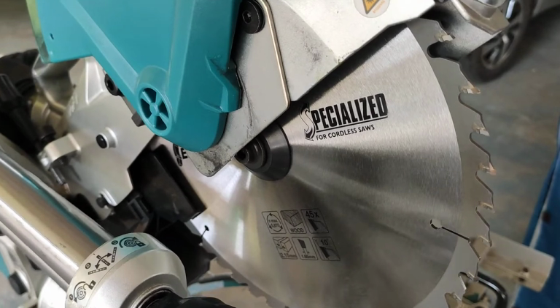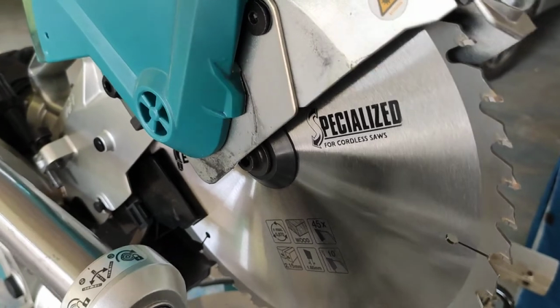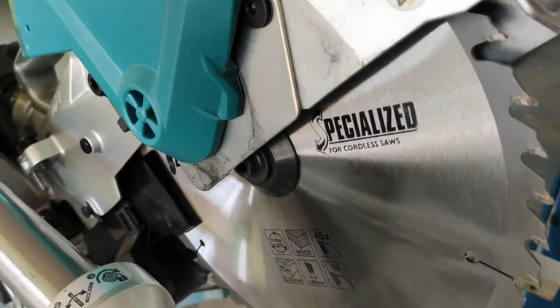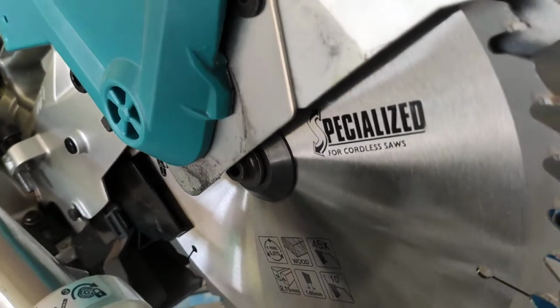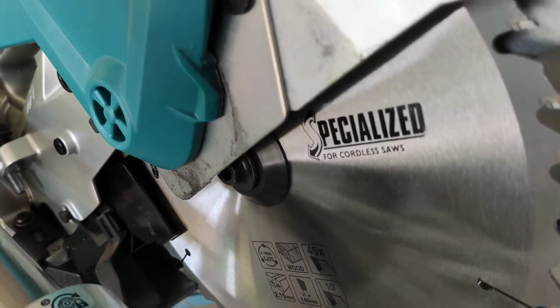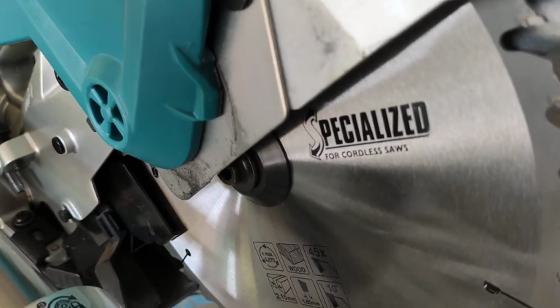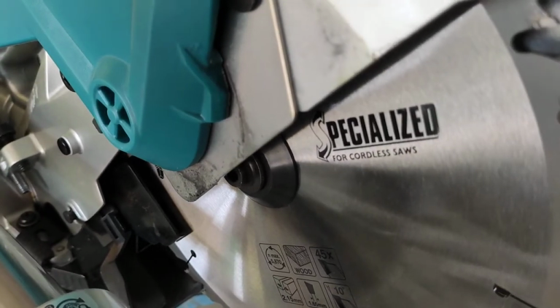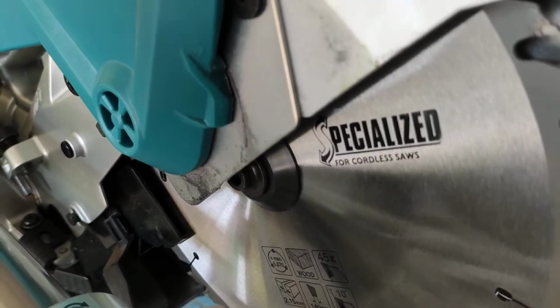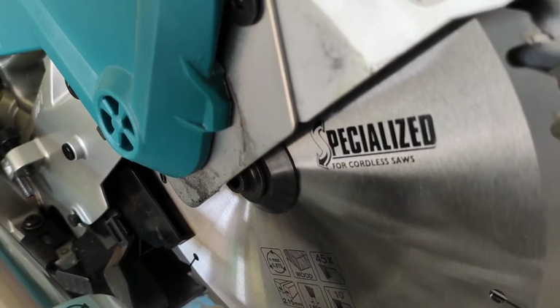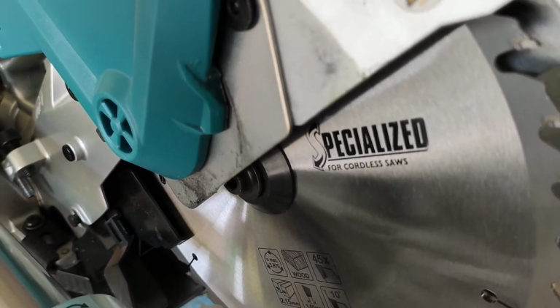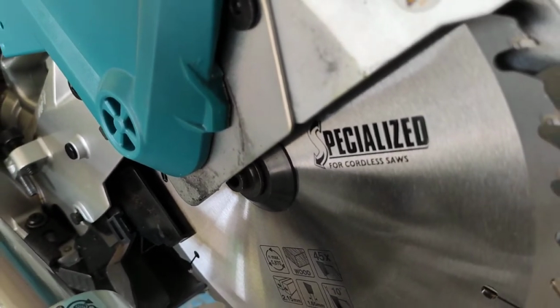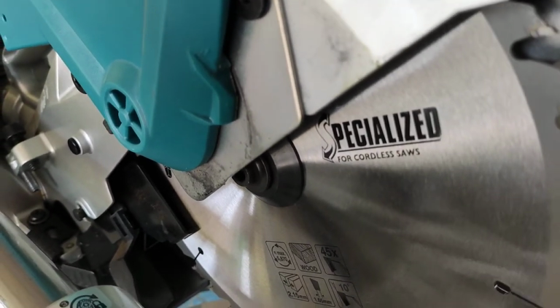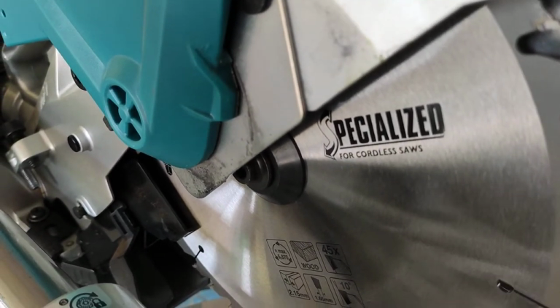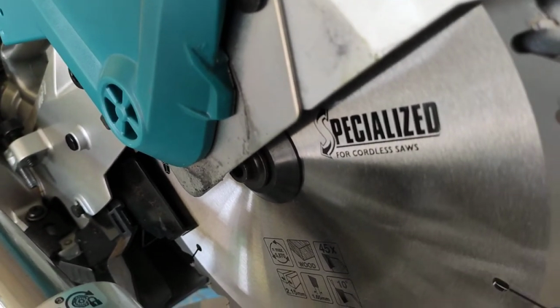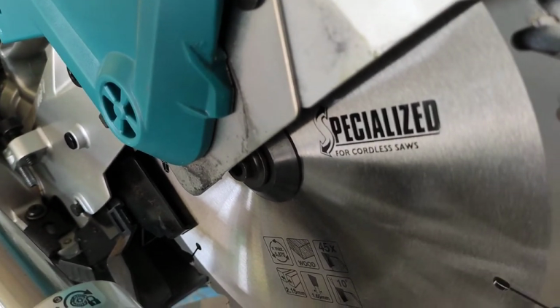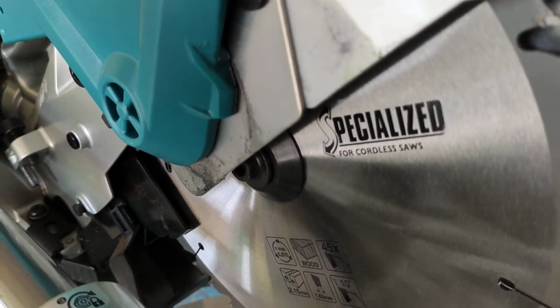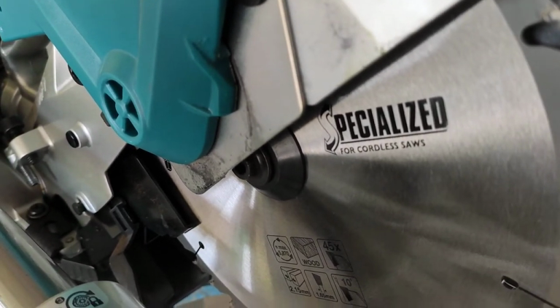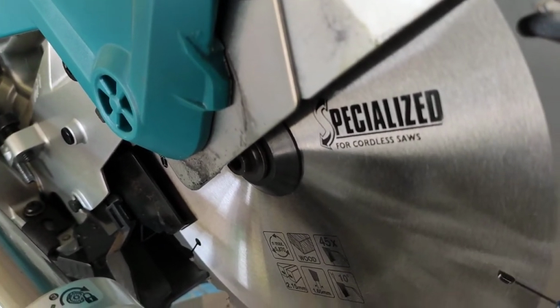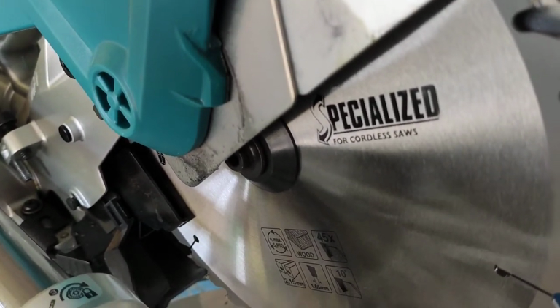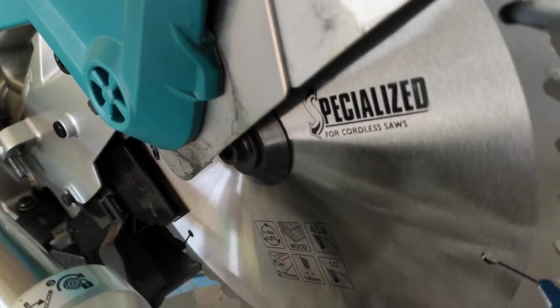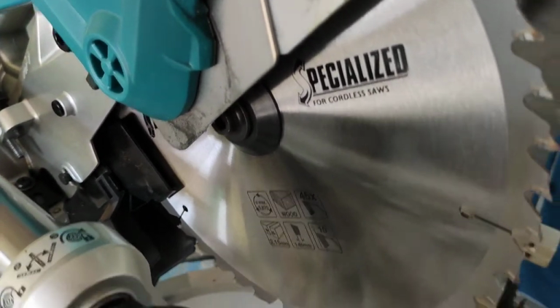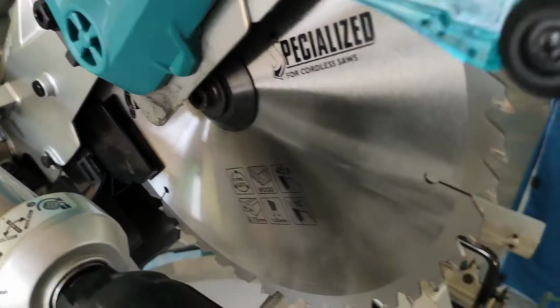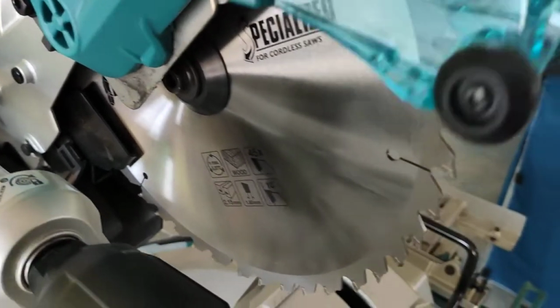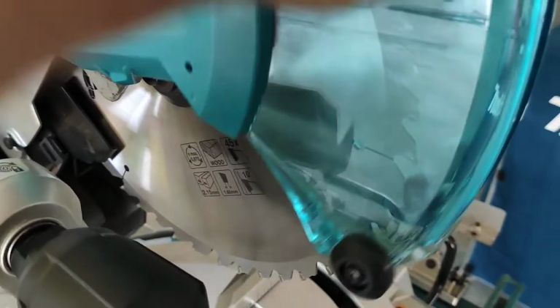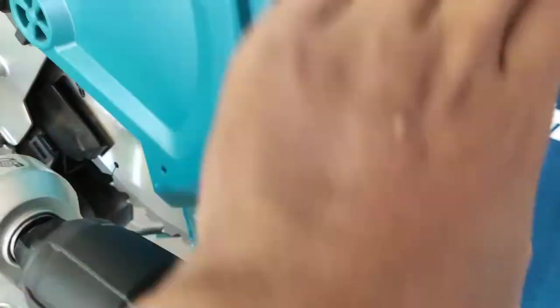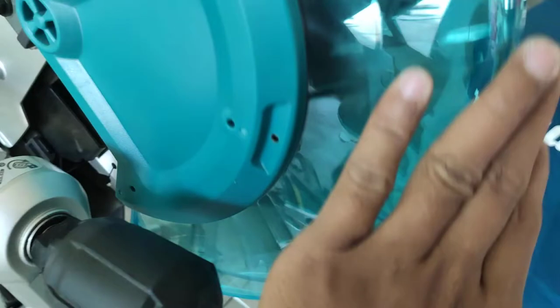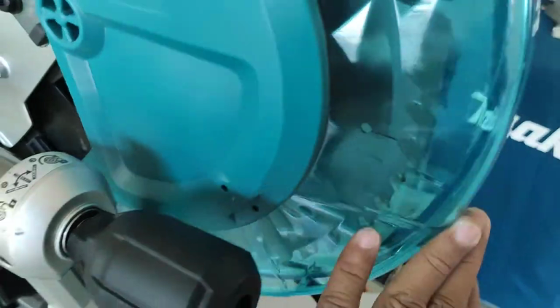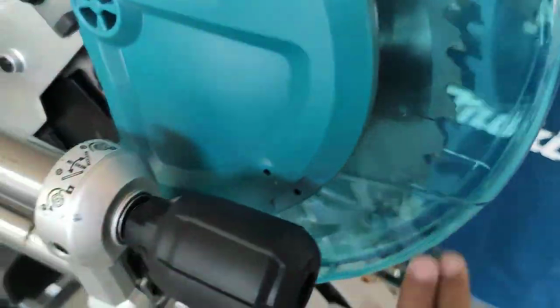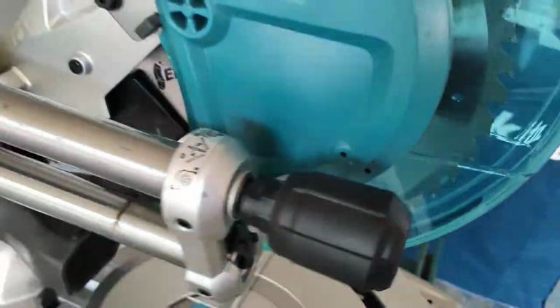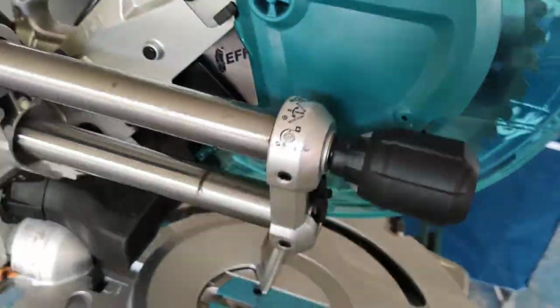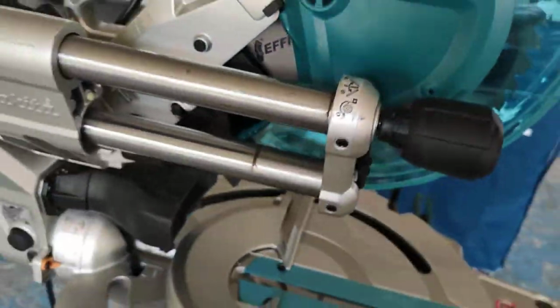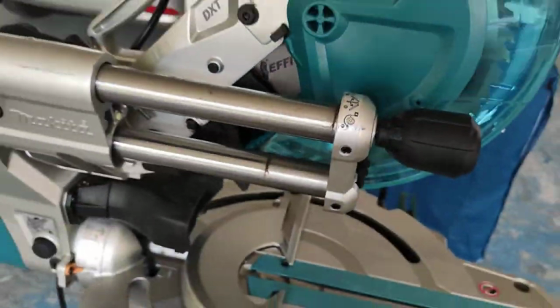This is a special light blade for a cordless saw. You can use this blade as well.